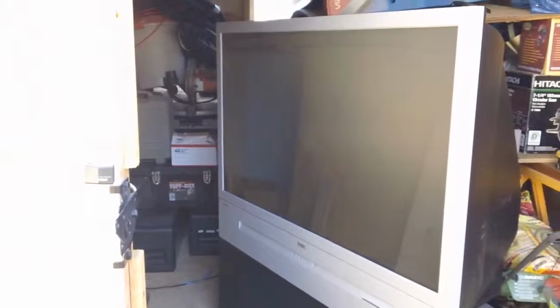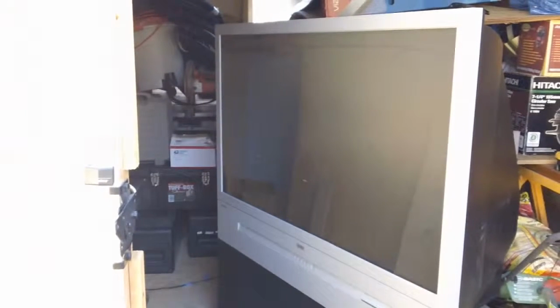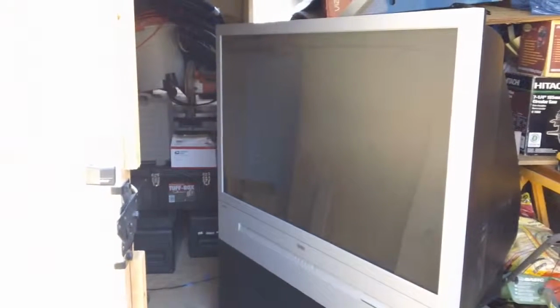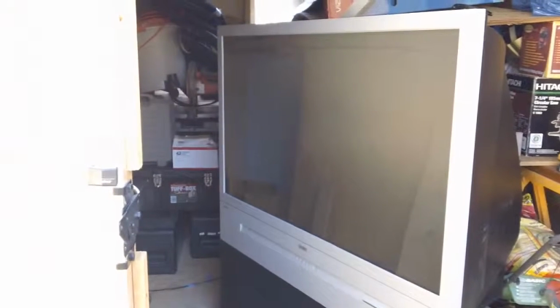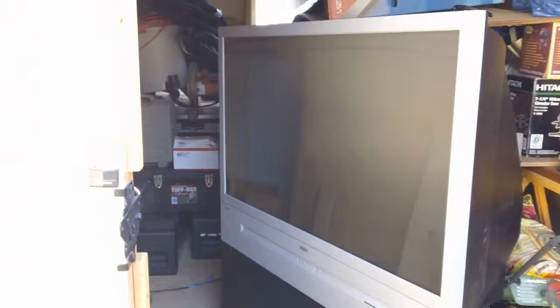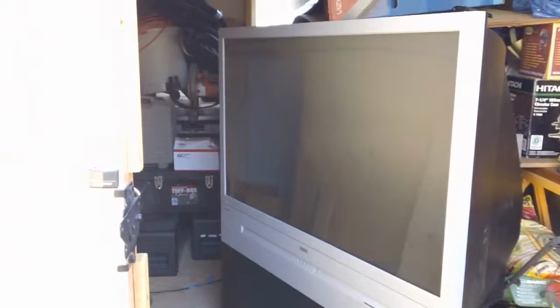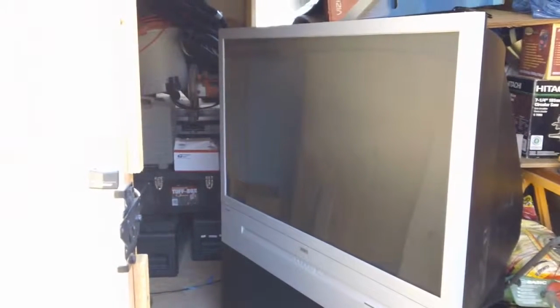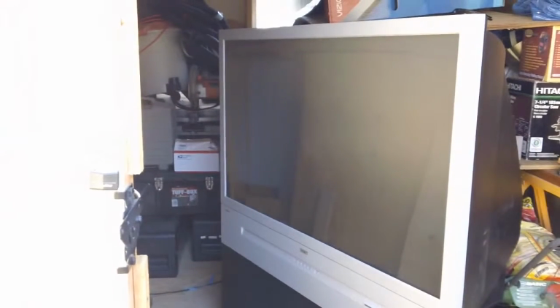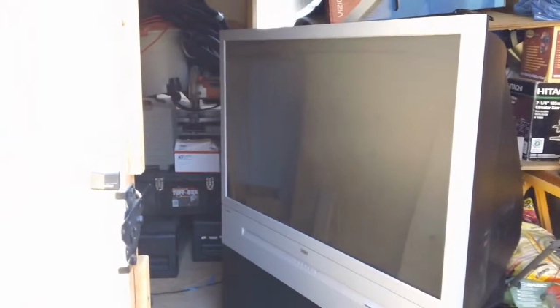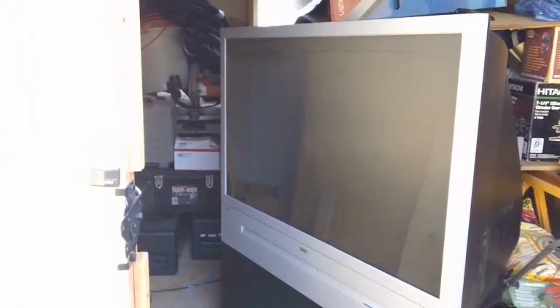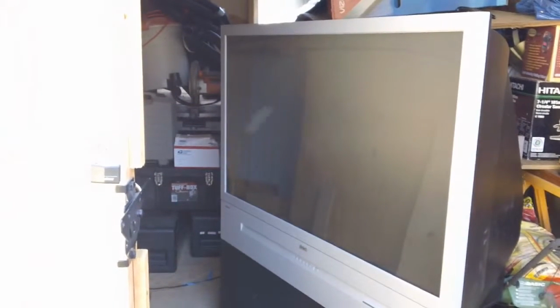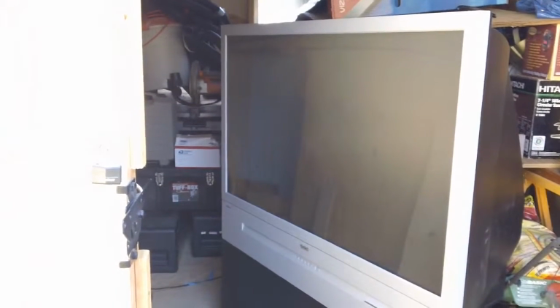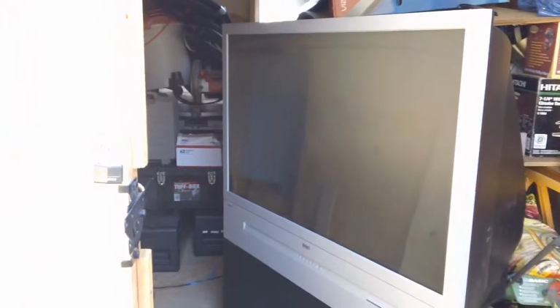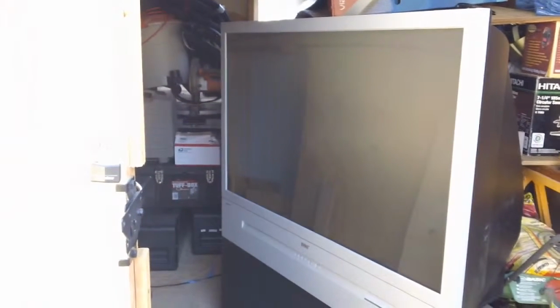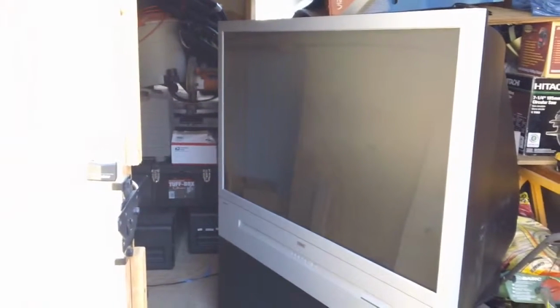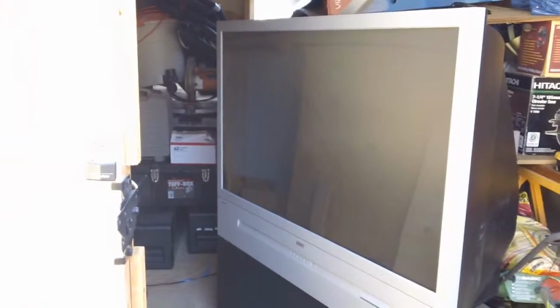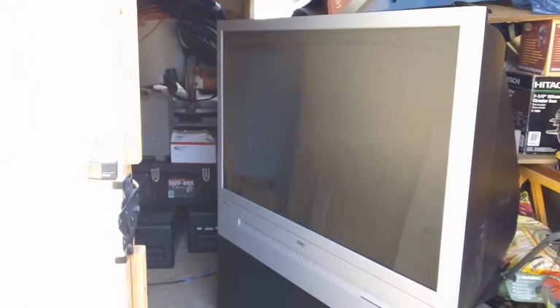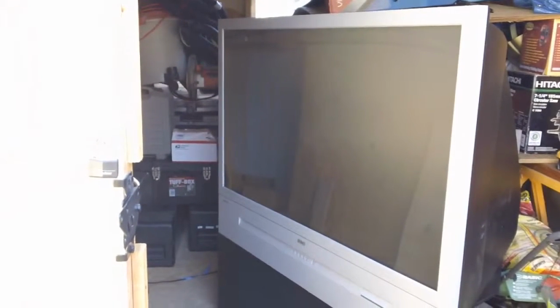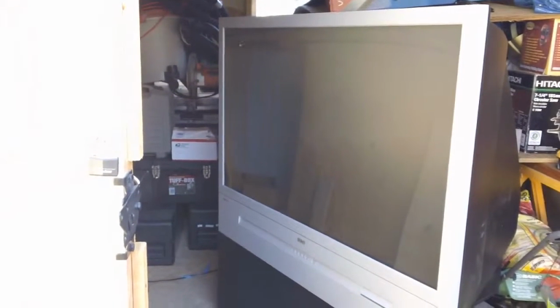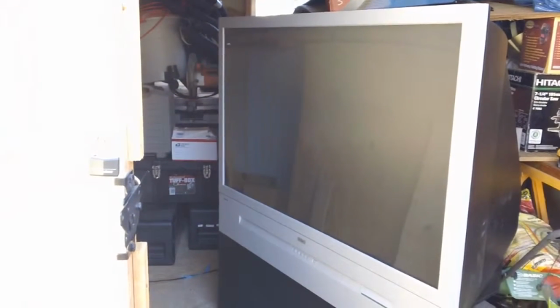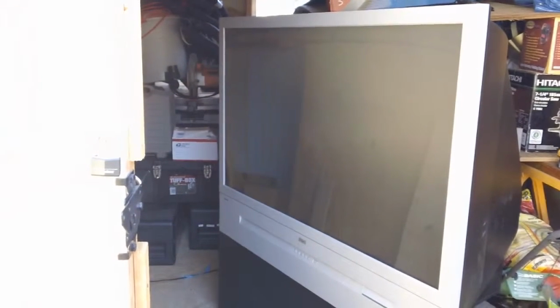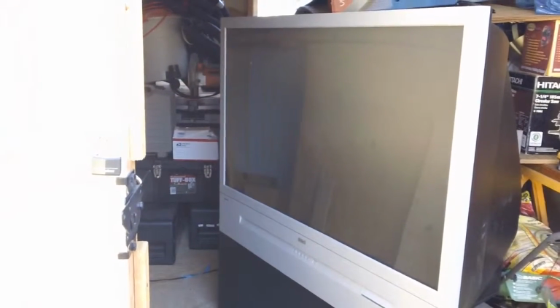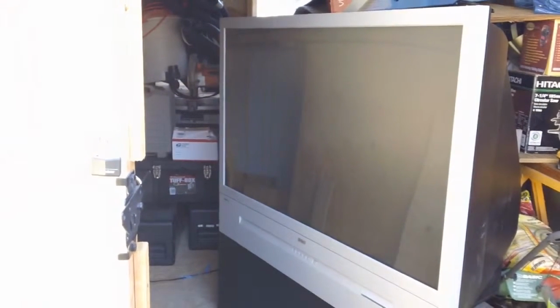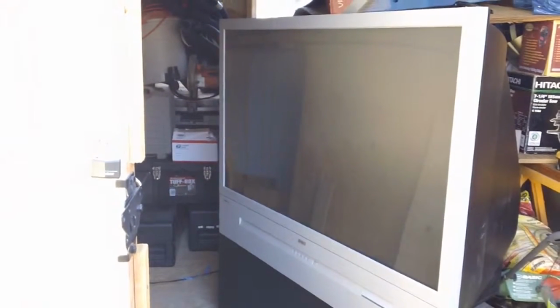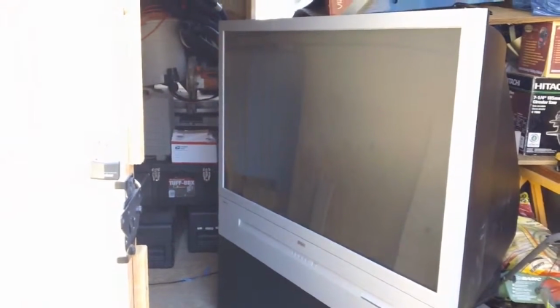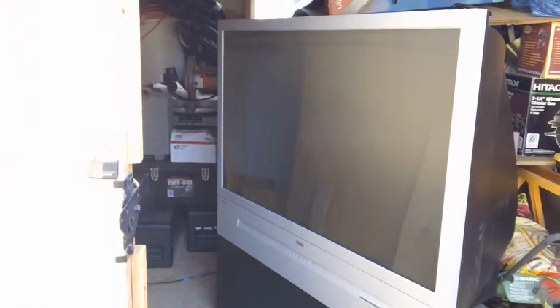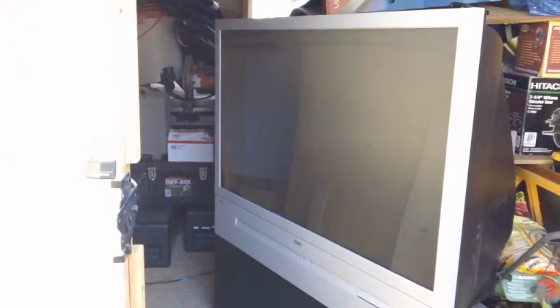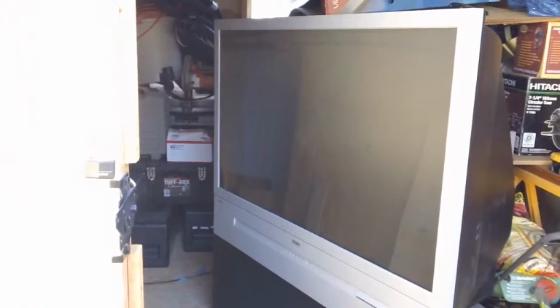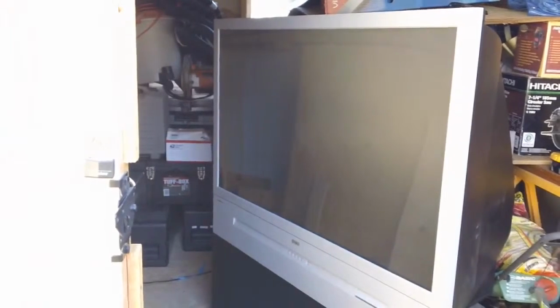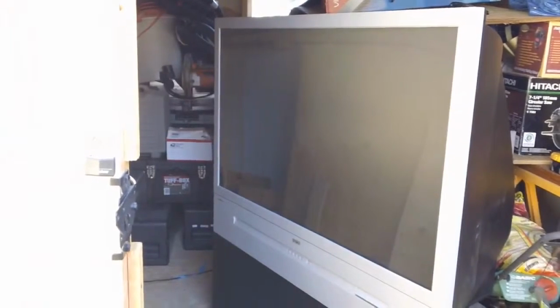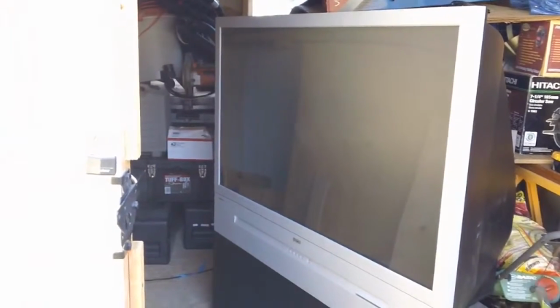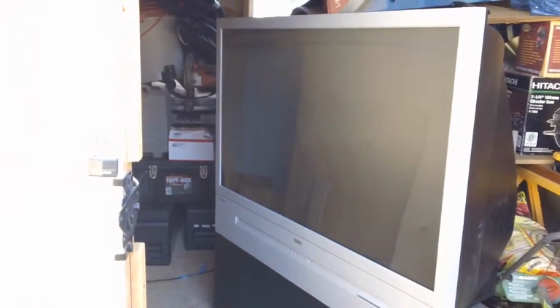Welcome to What's Inside a 52-Inch Television. I'm your host, Harold.